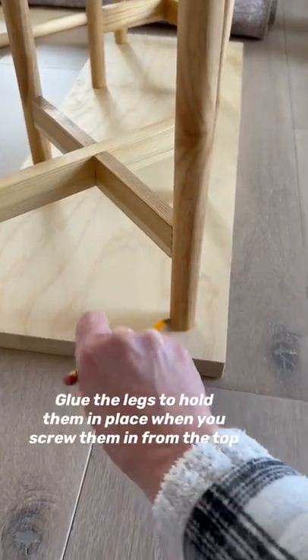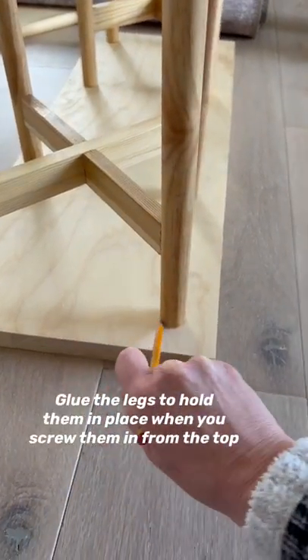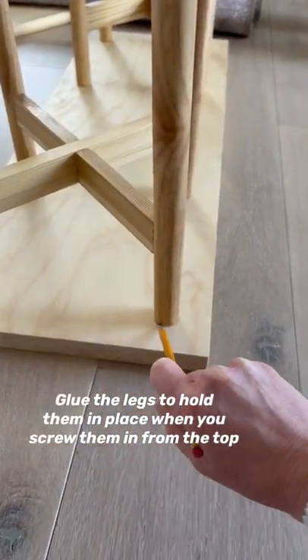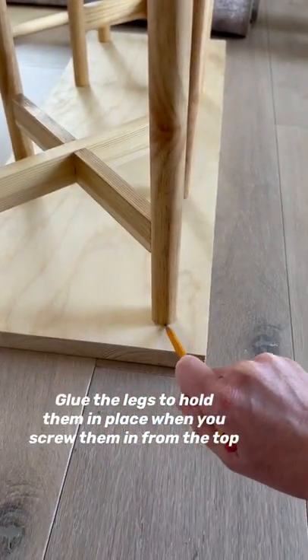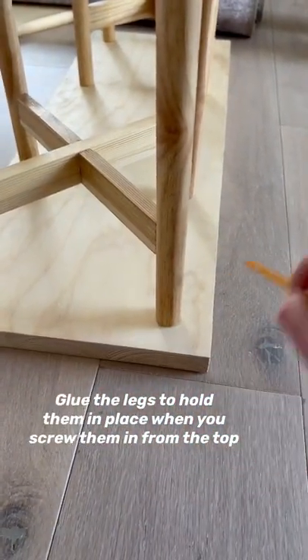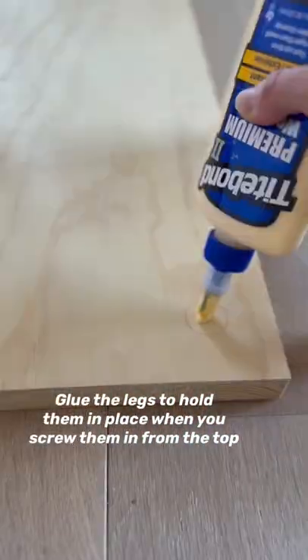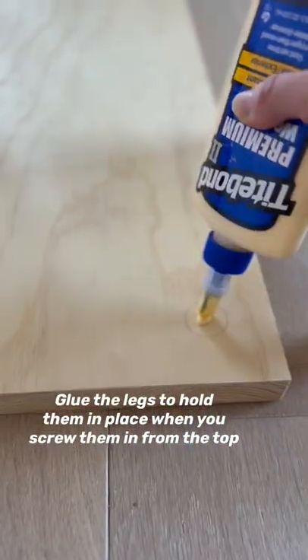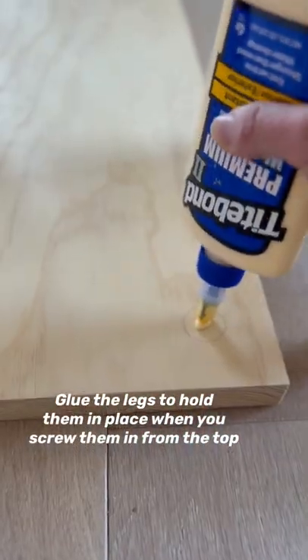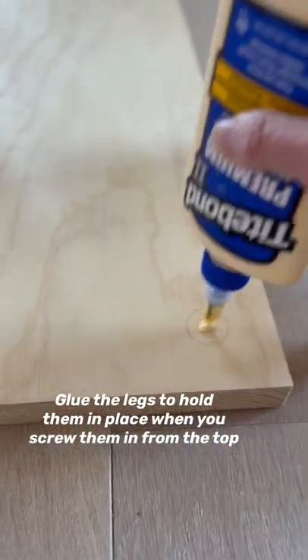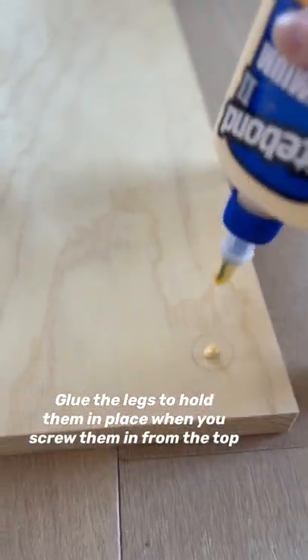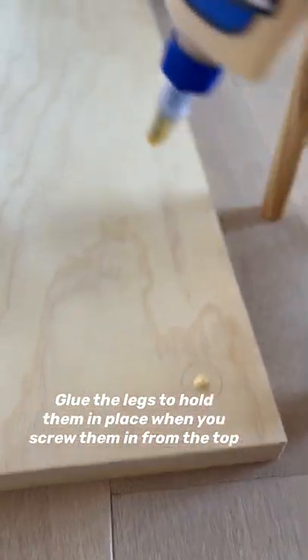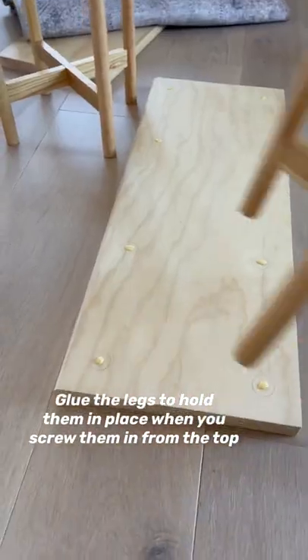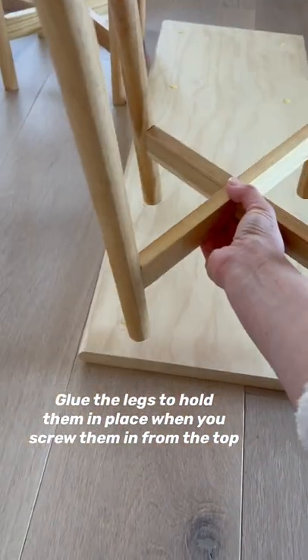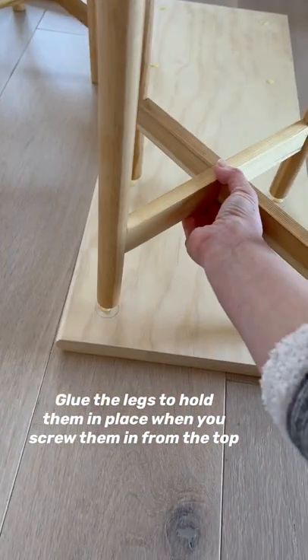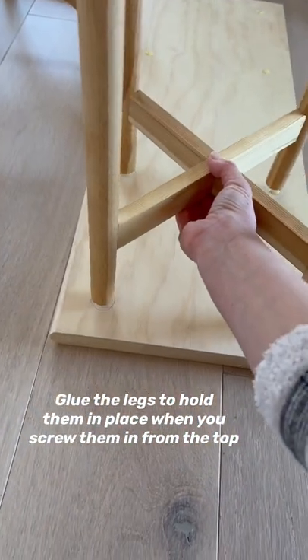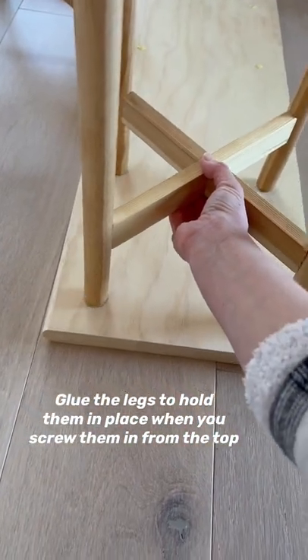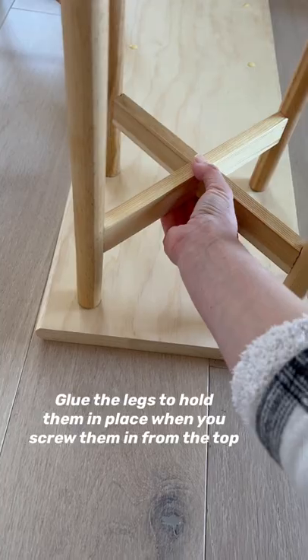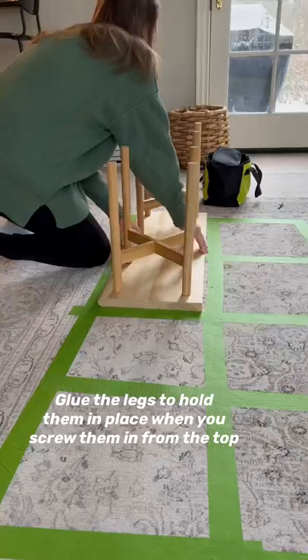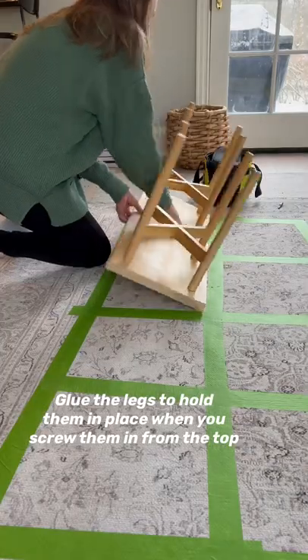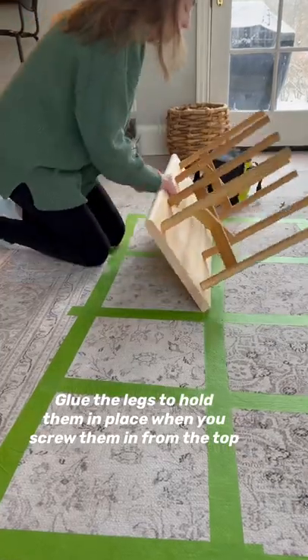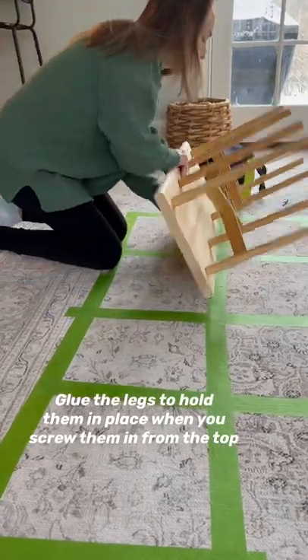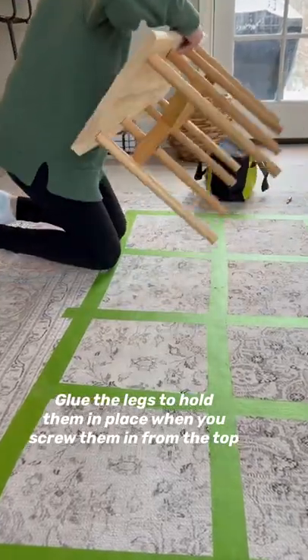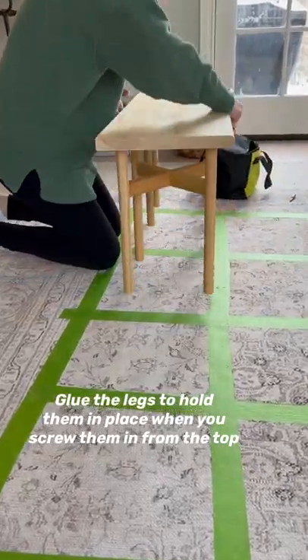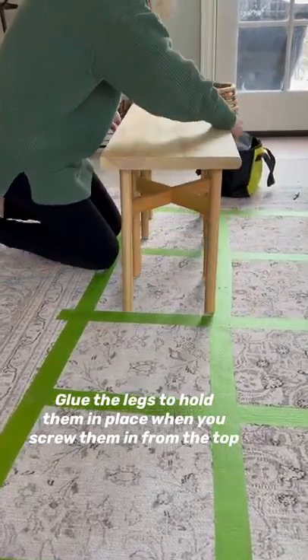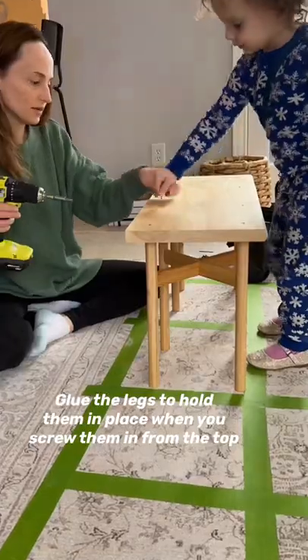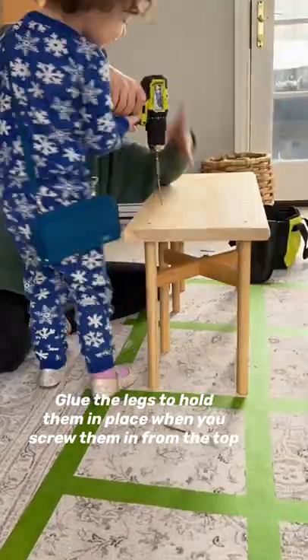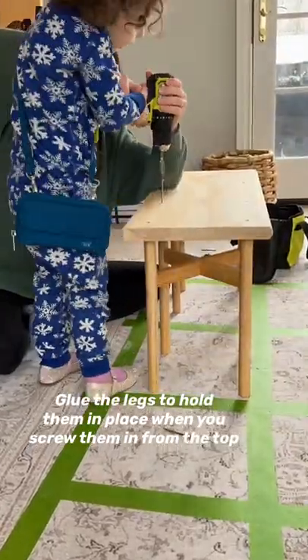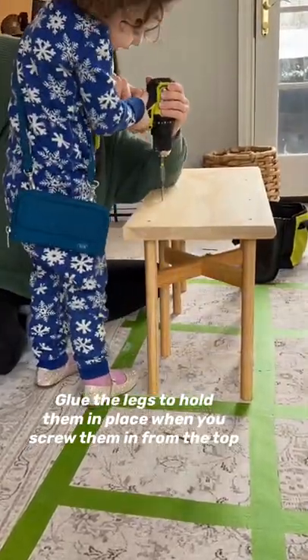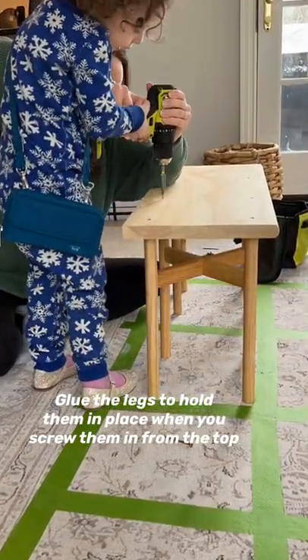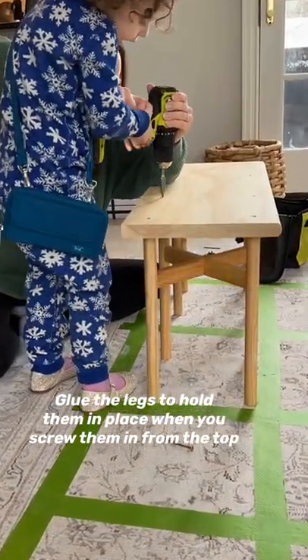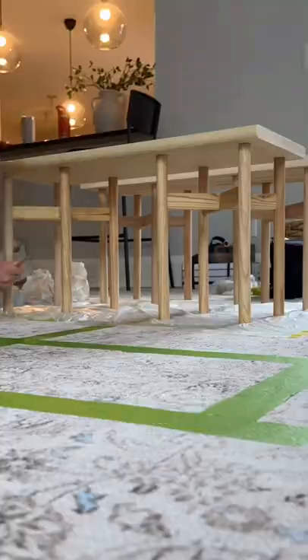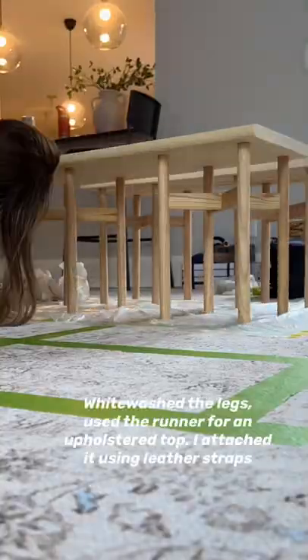Trace where you want the legs to go, drill pilot holes, add a dot of glue, and let it set. Once it's dry, you can flip it over and screw in from the top.